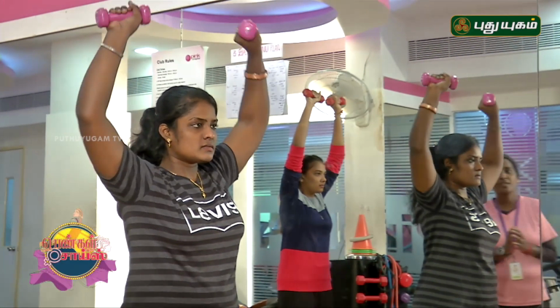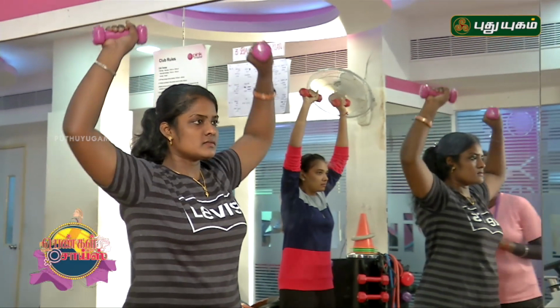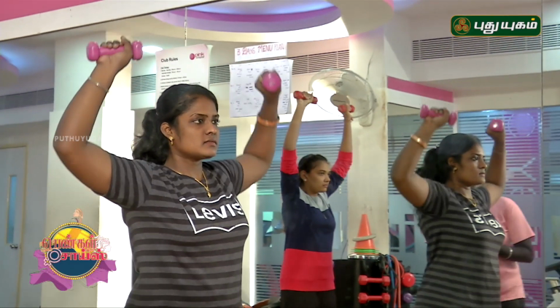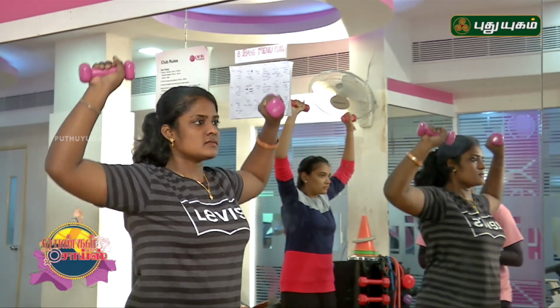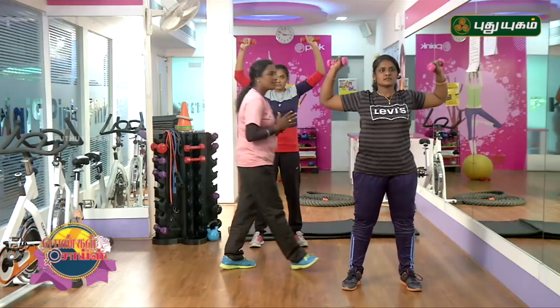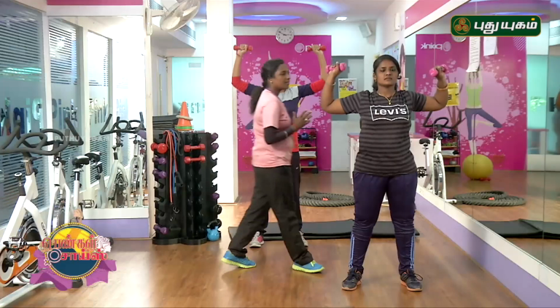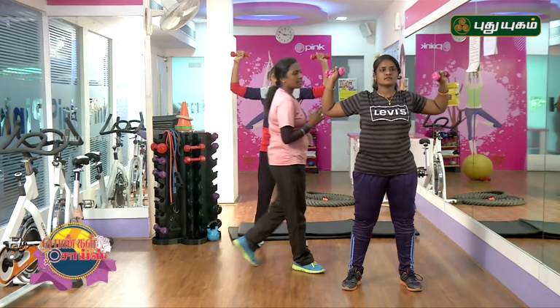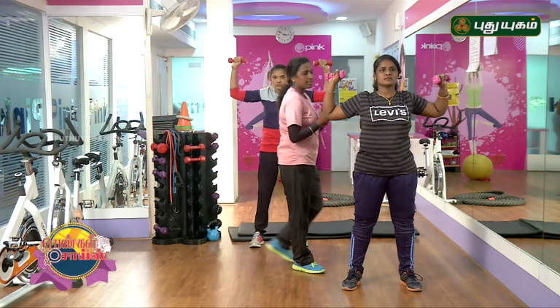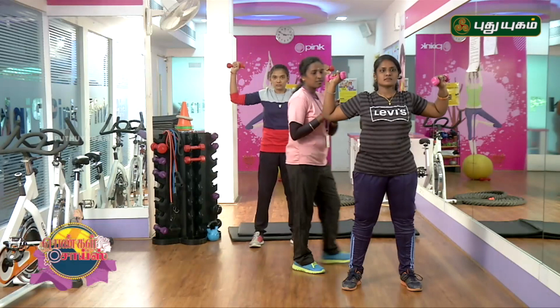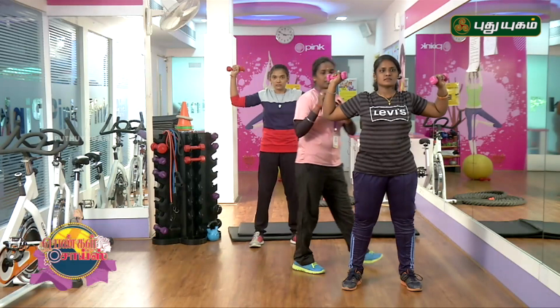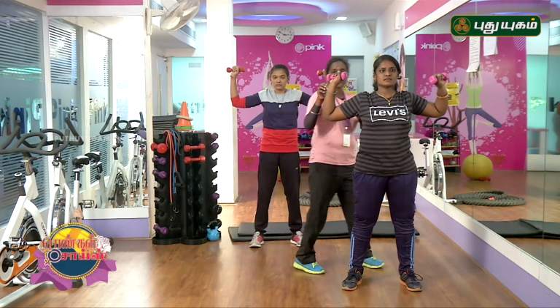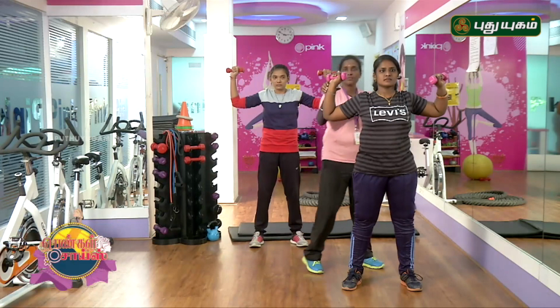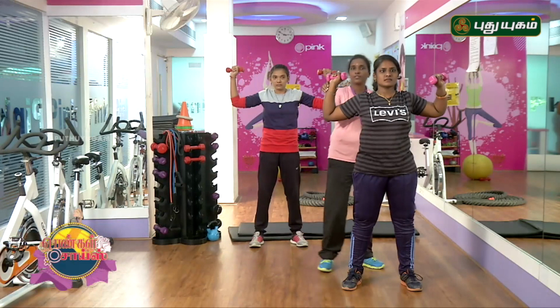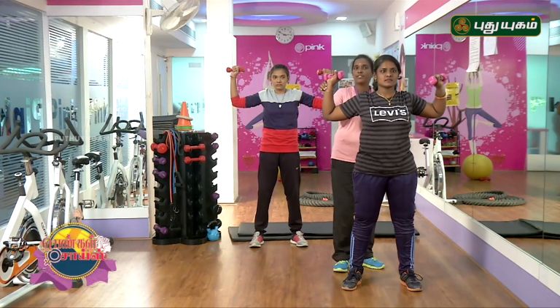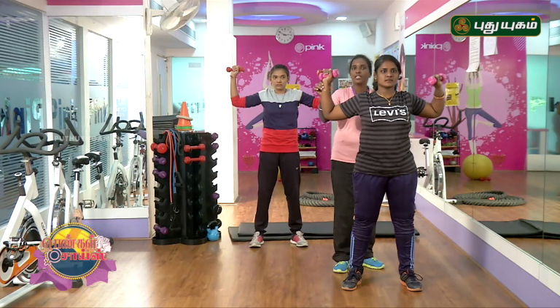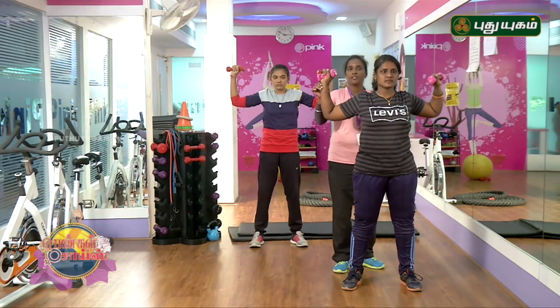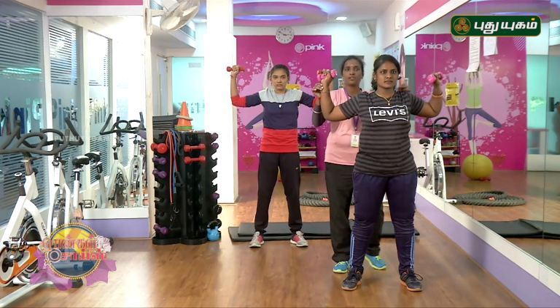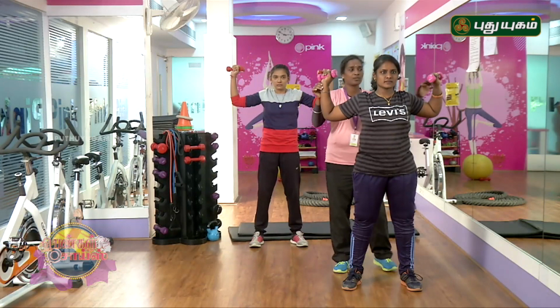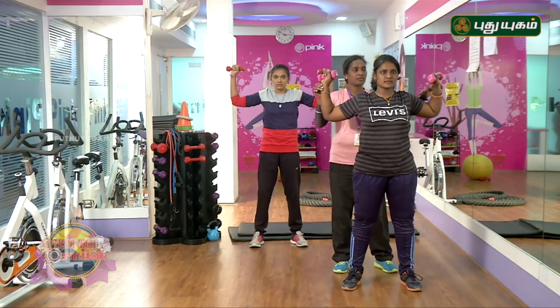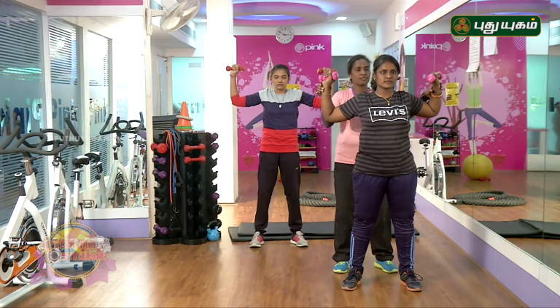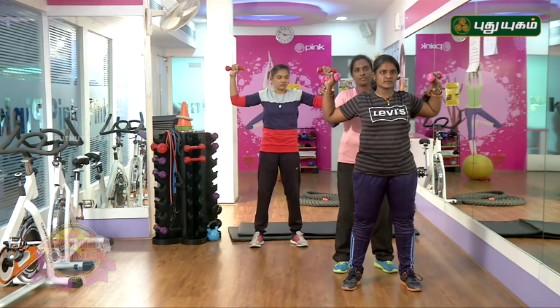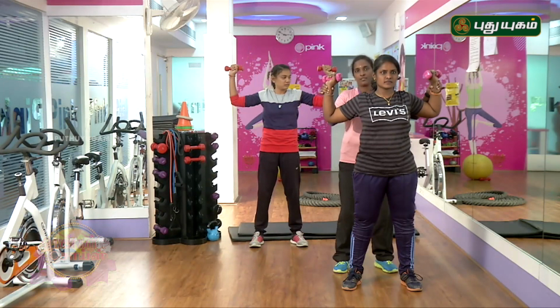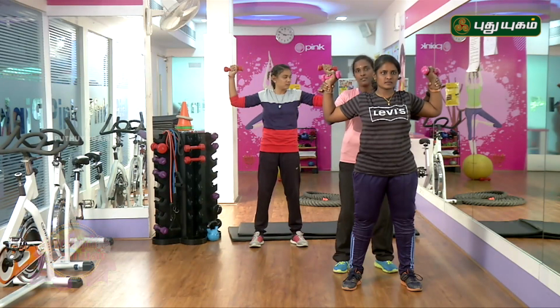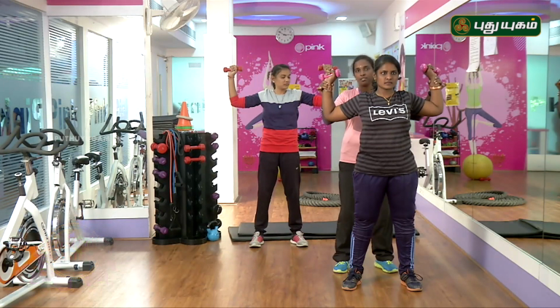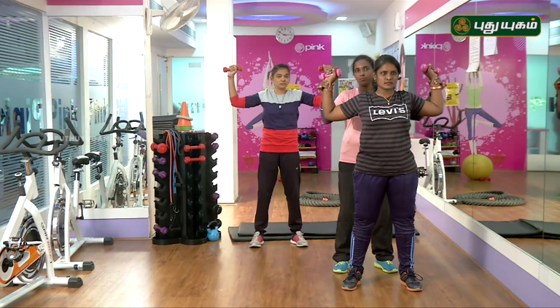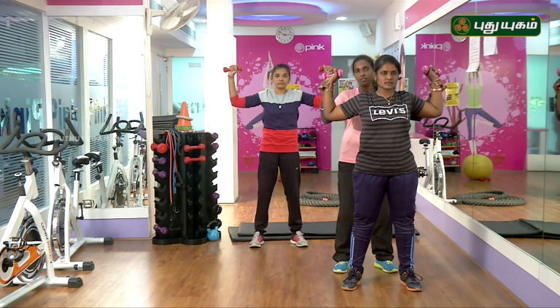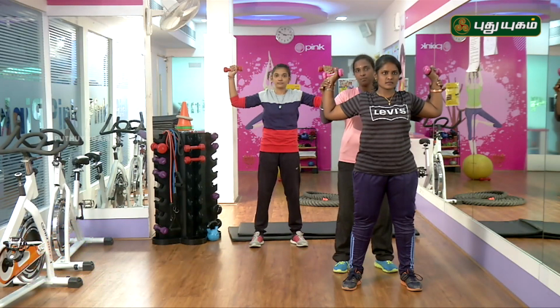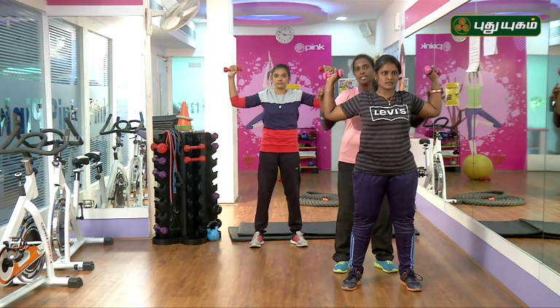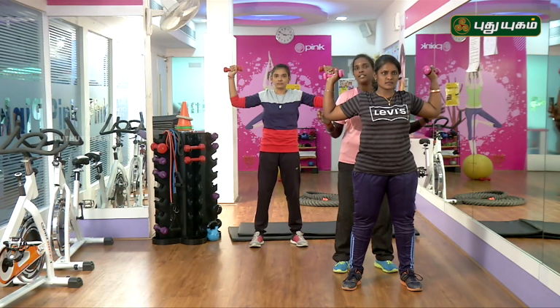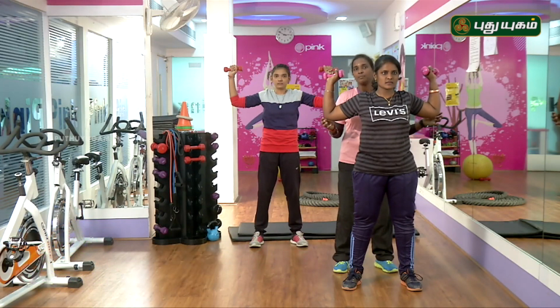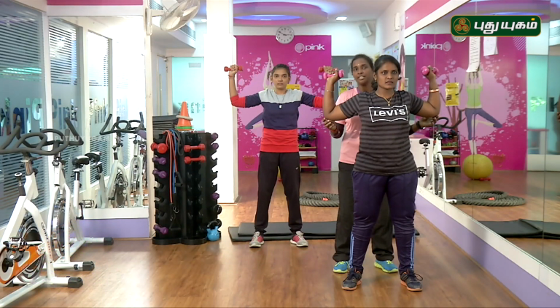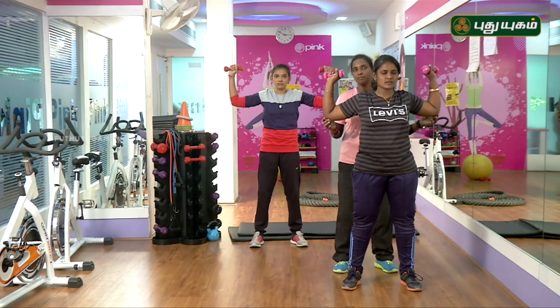Hands are at this level. Check your tummy tuck.